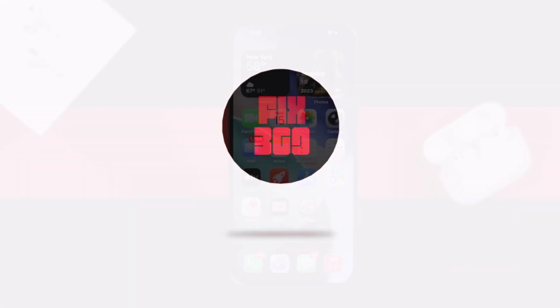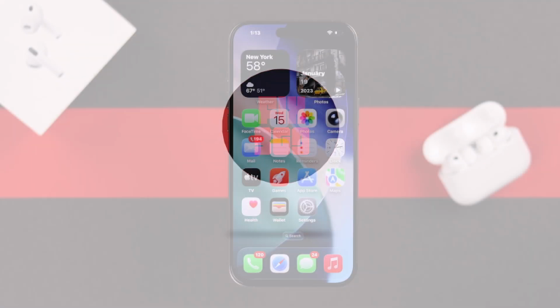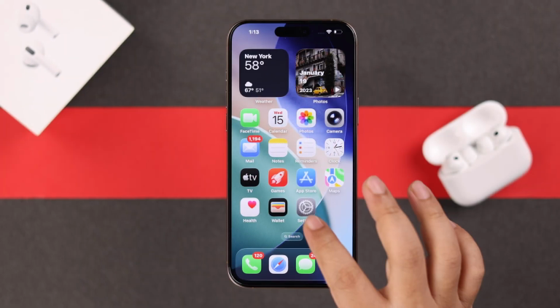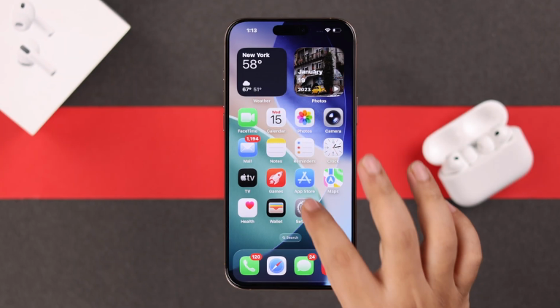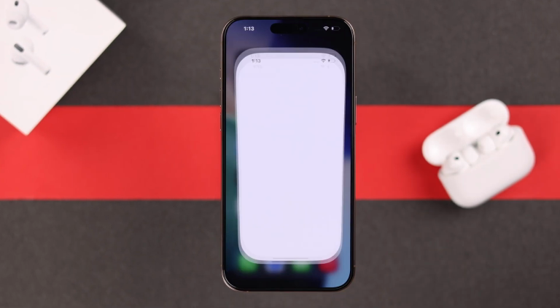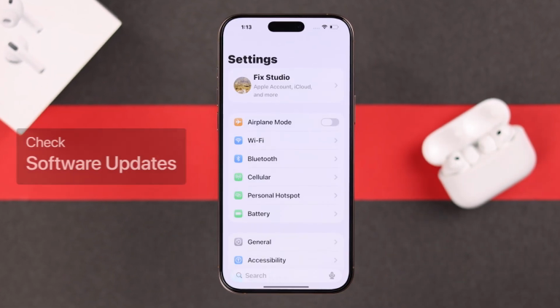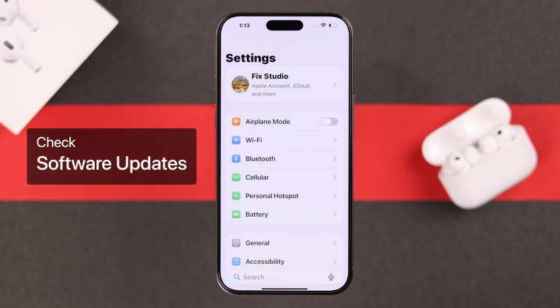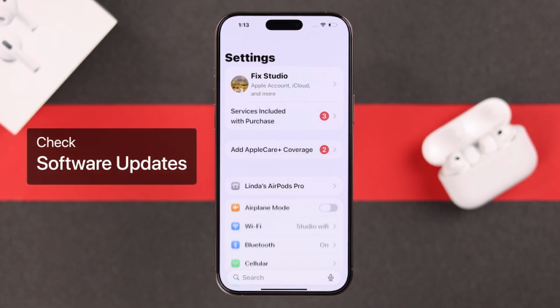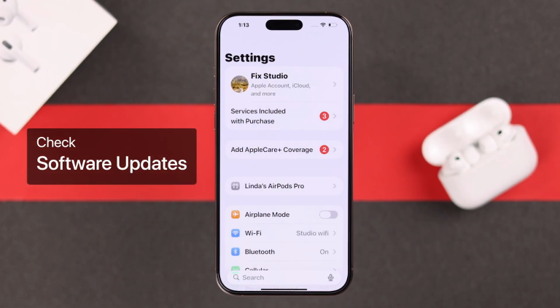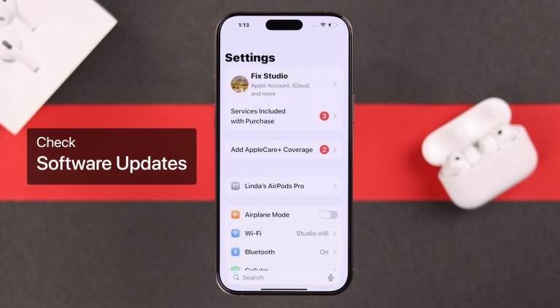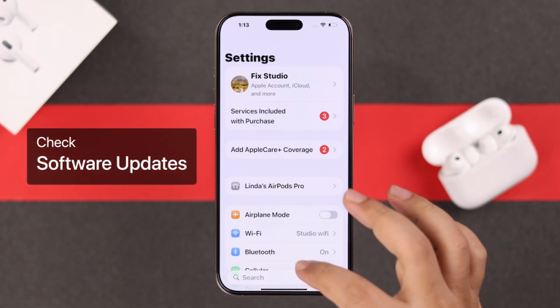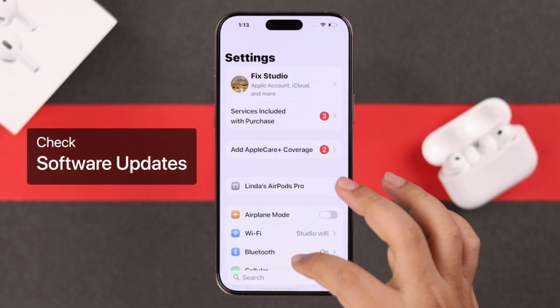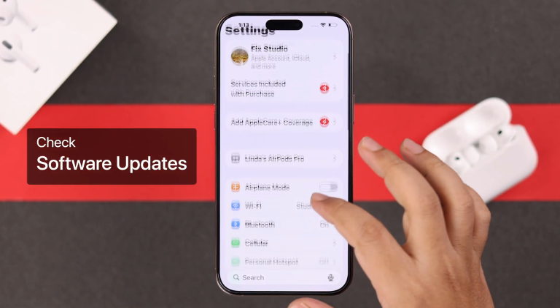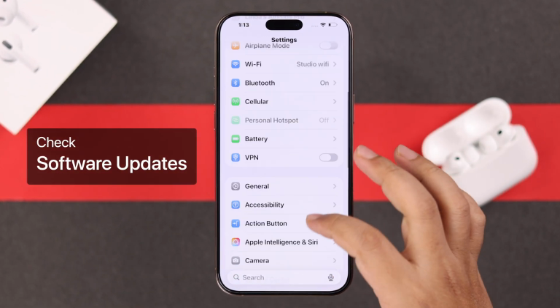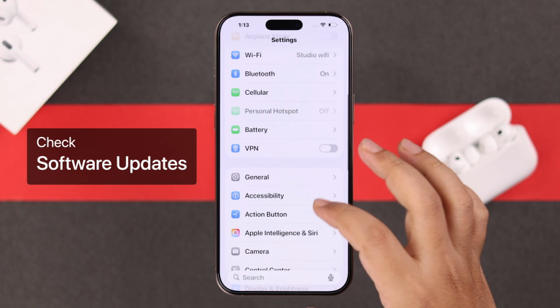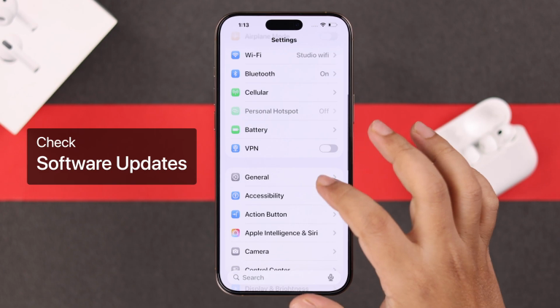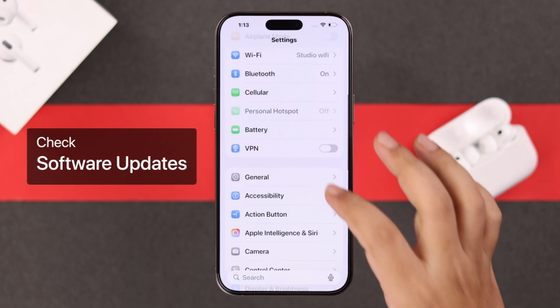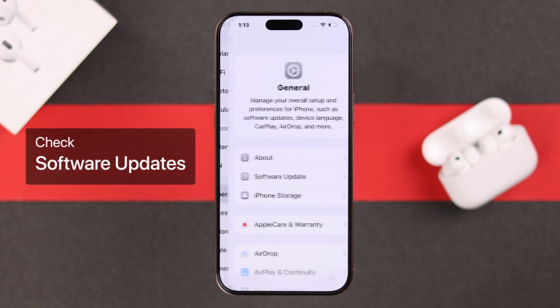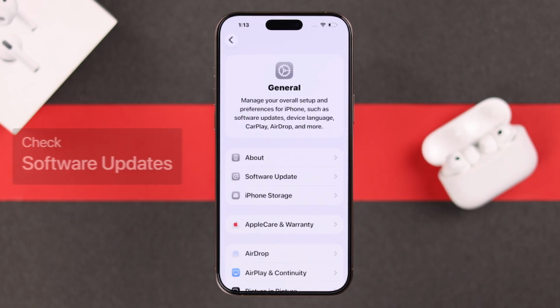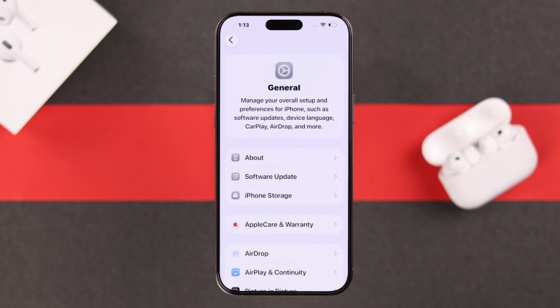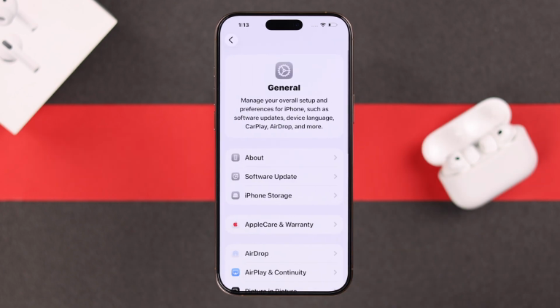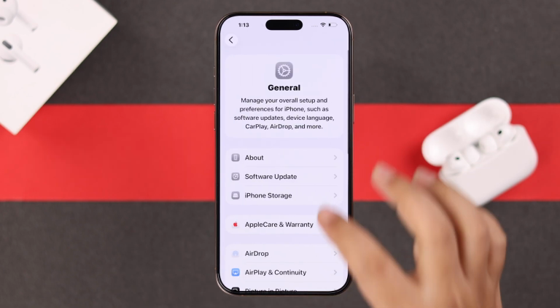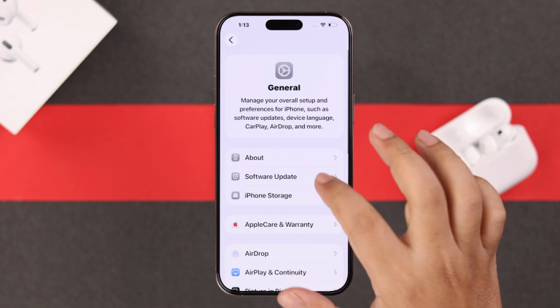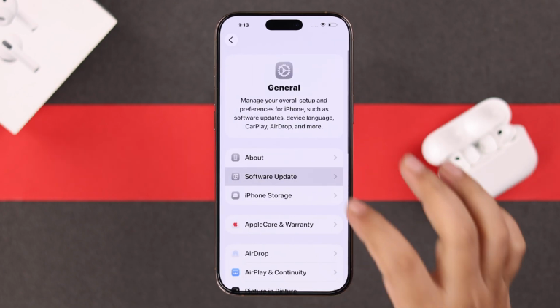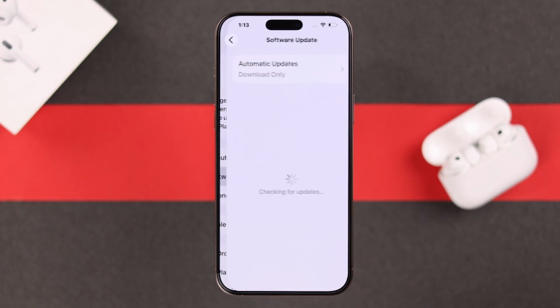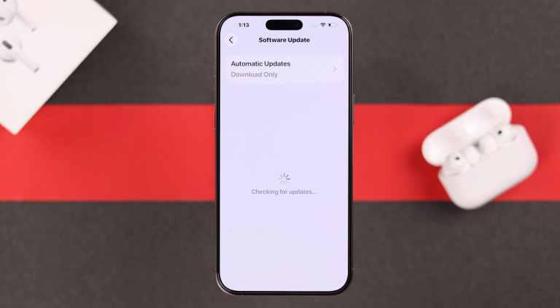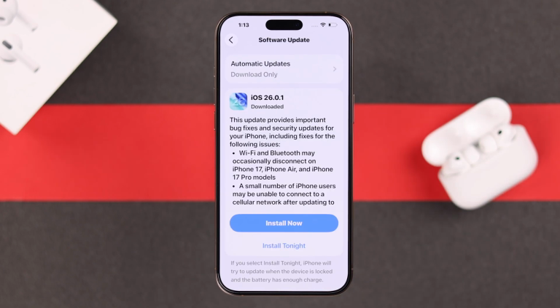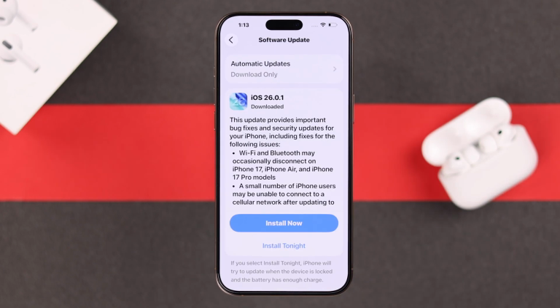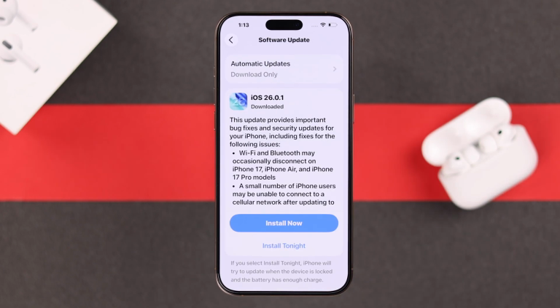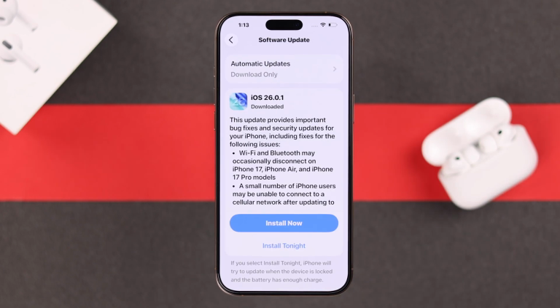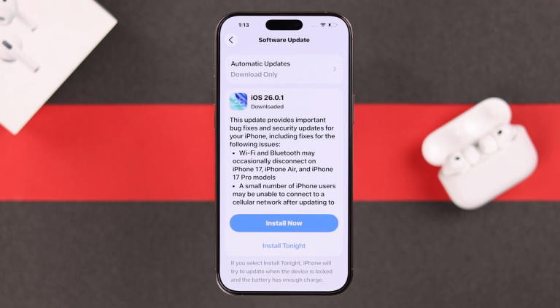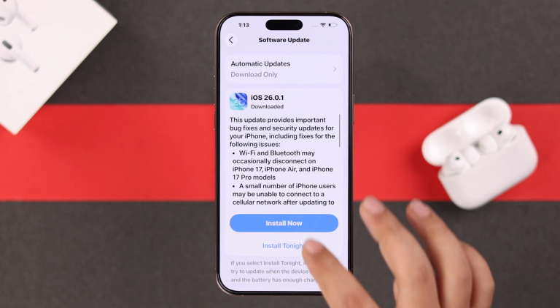First, make sure your iPhone is updated to the latest software. If there is any pending update, go ahead and install it first.